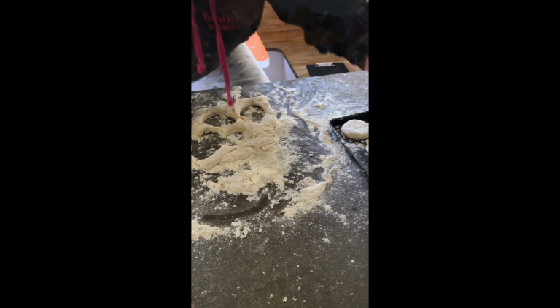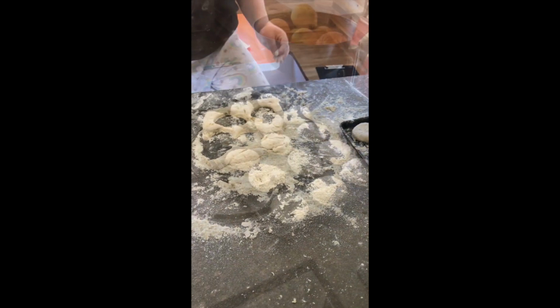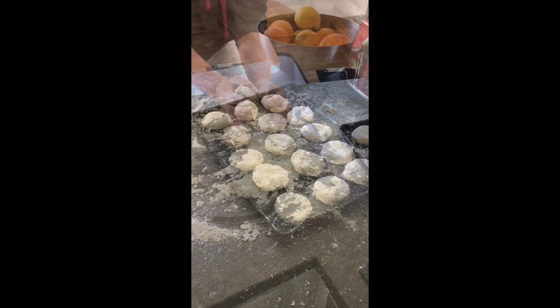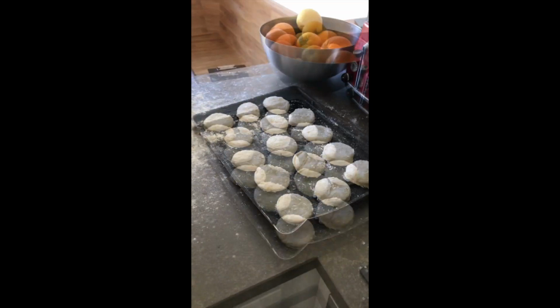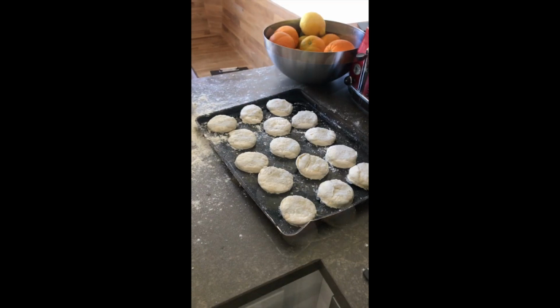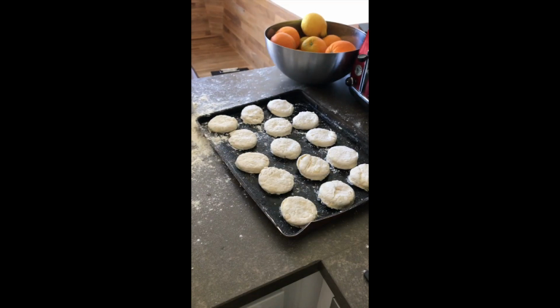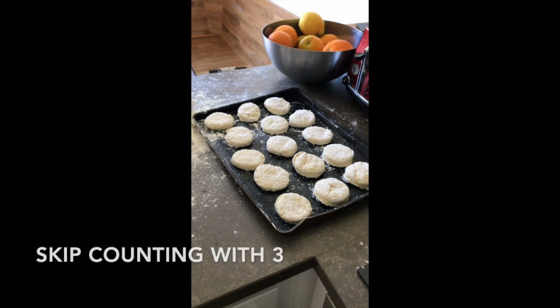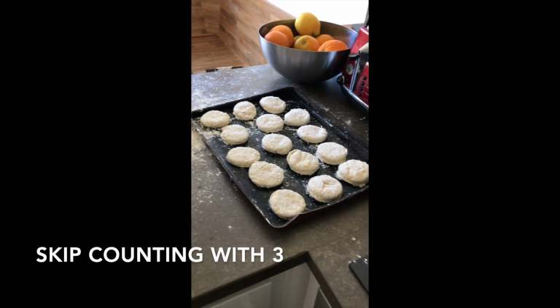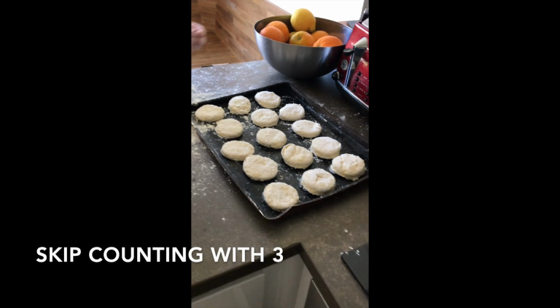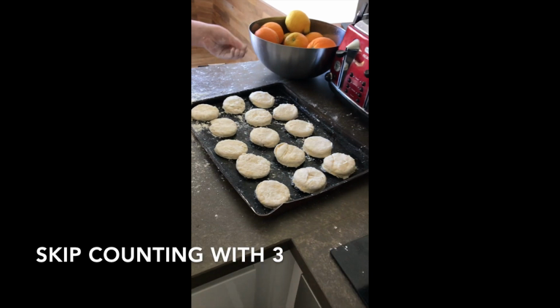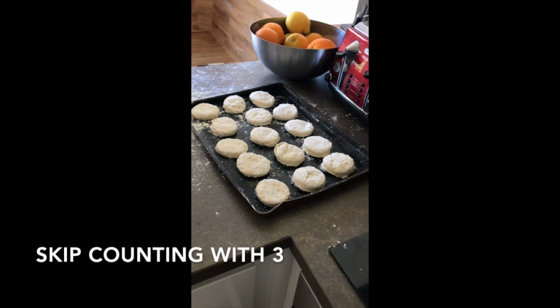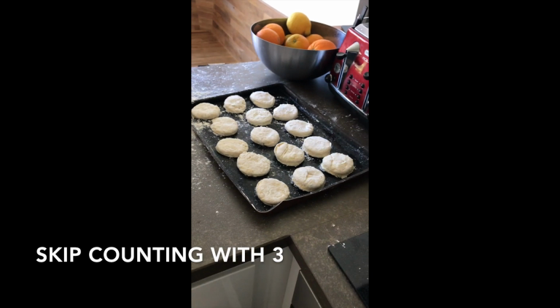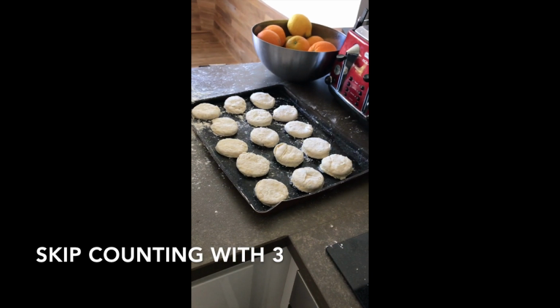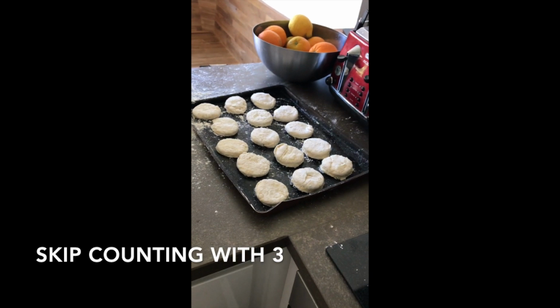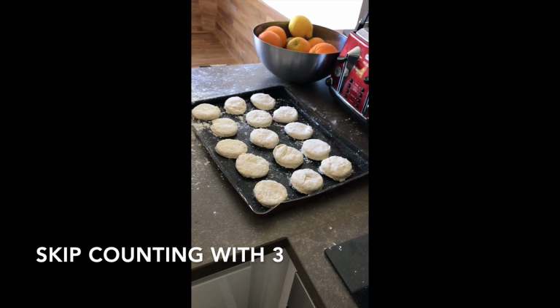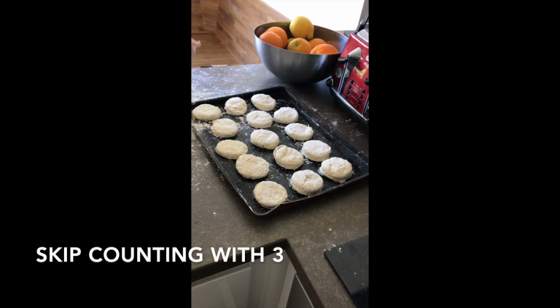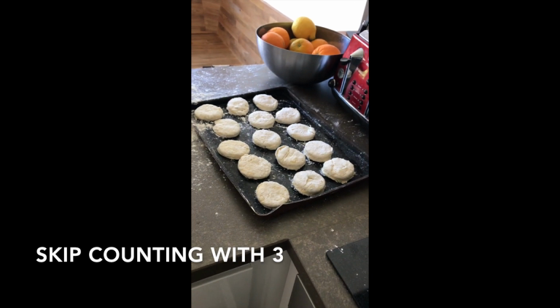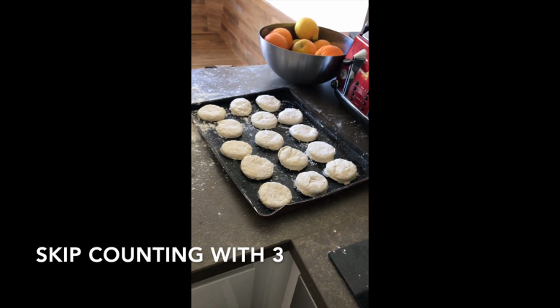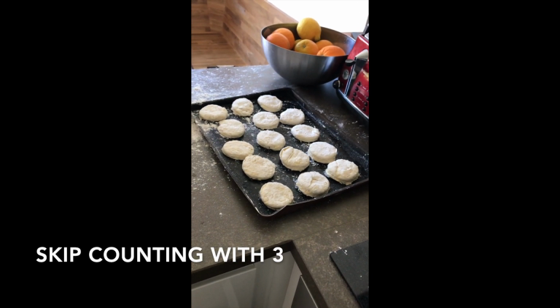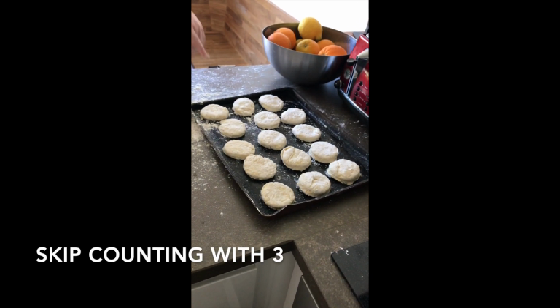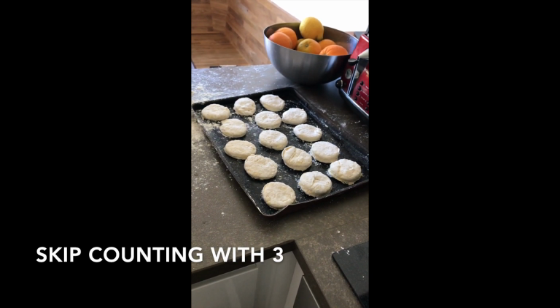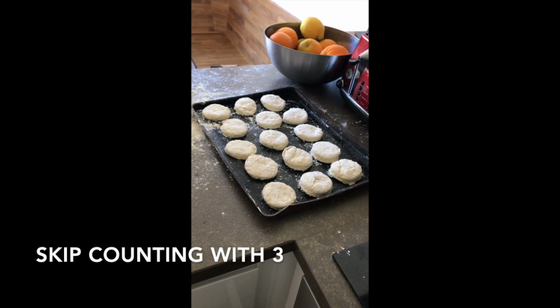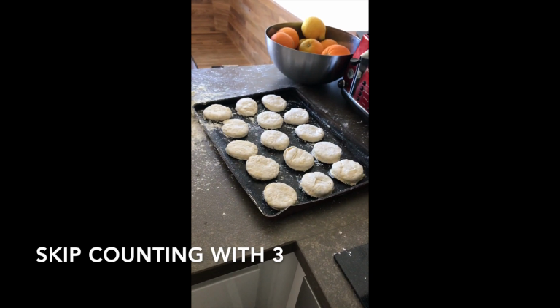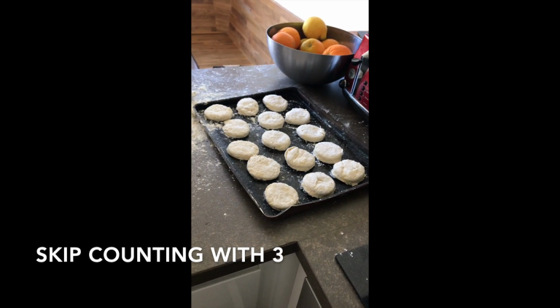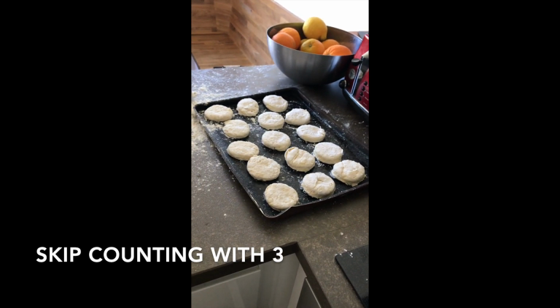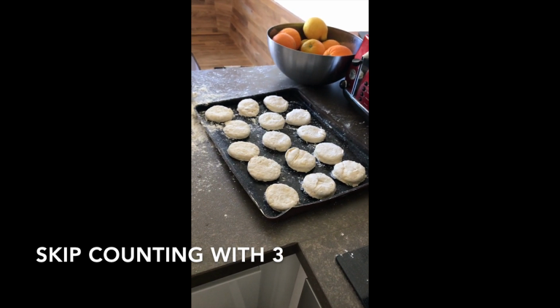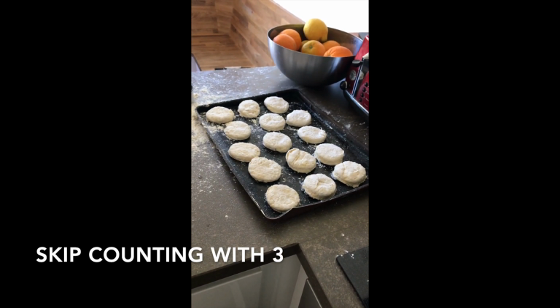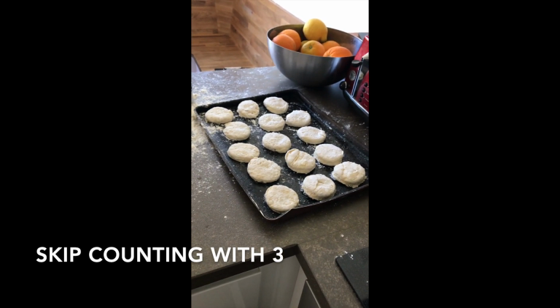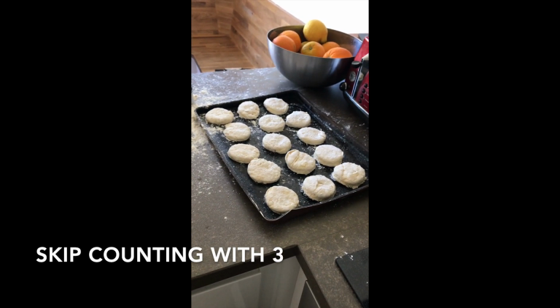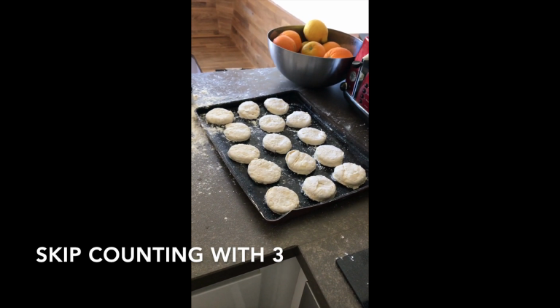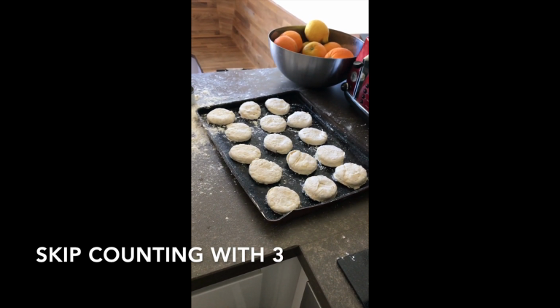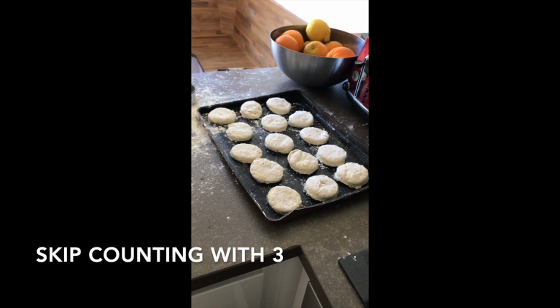We're going to get a row of three and a row of five. So if you multiply three by nine, you get three, six, nine, twelve — six, fifteen.